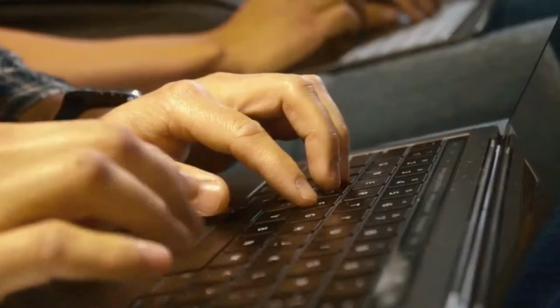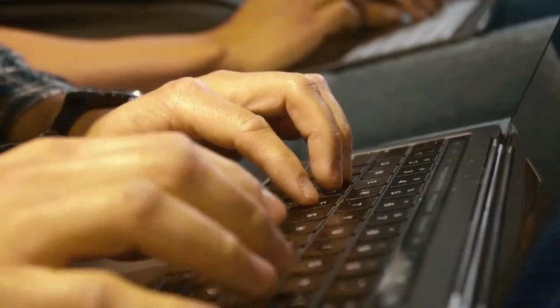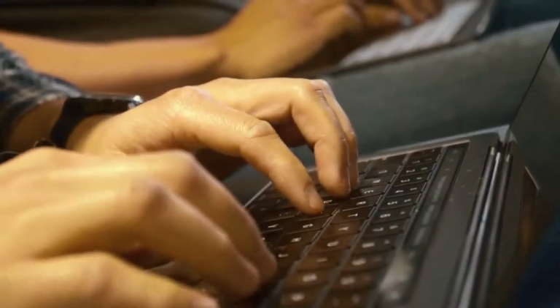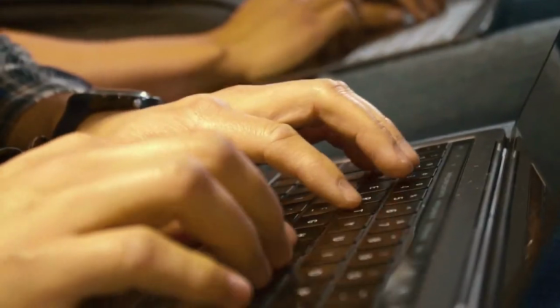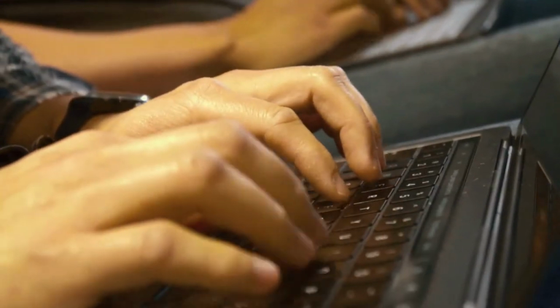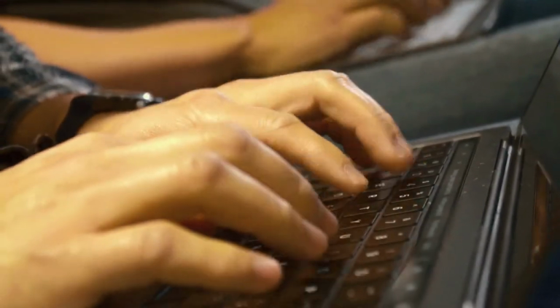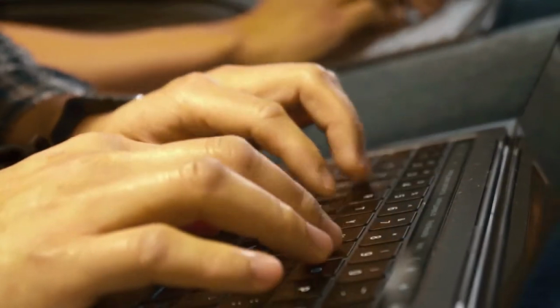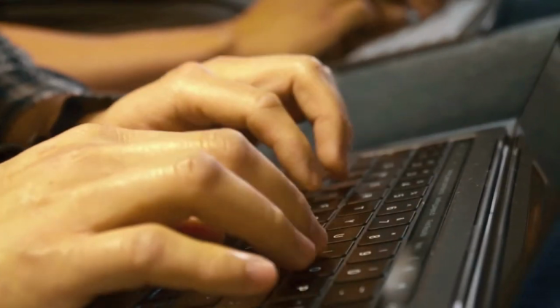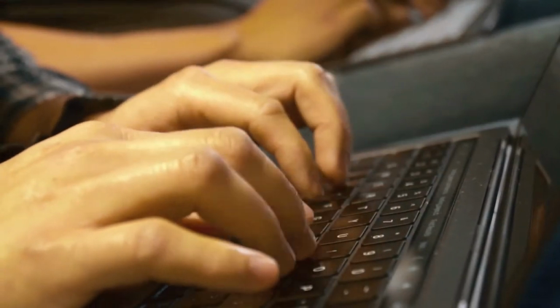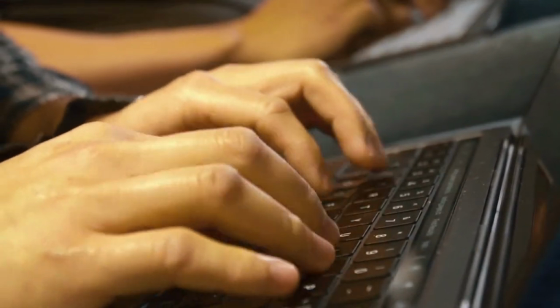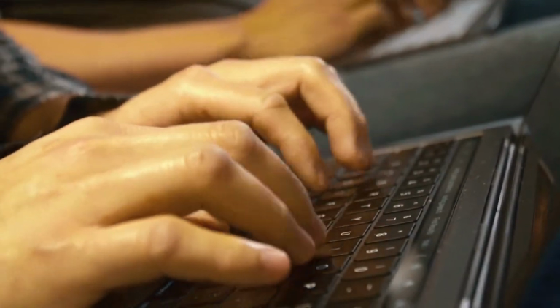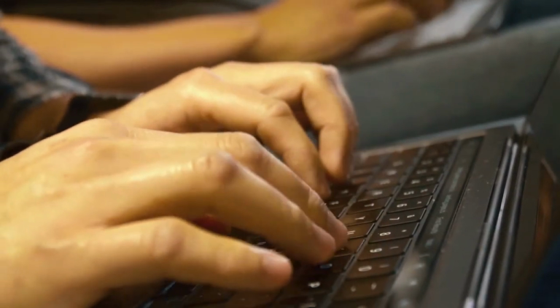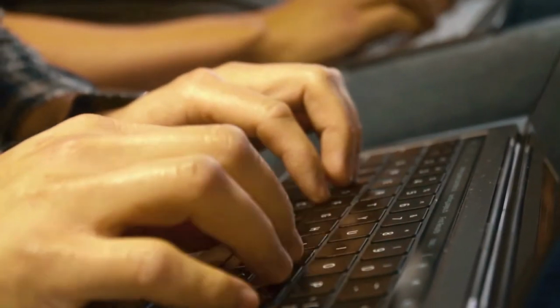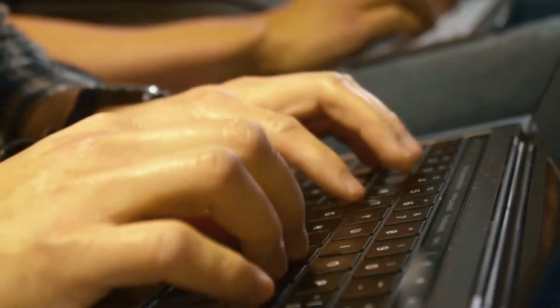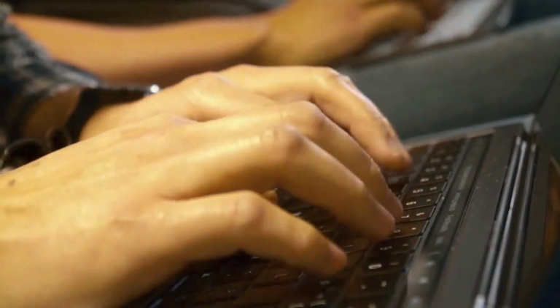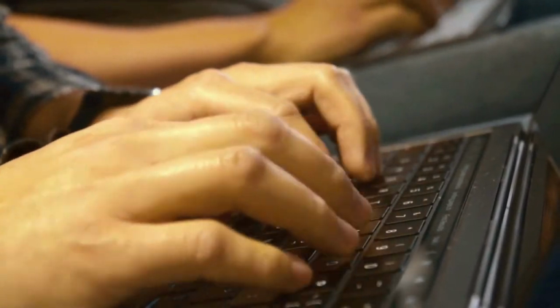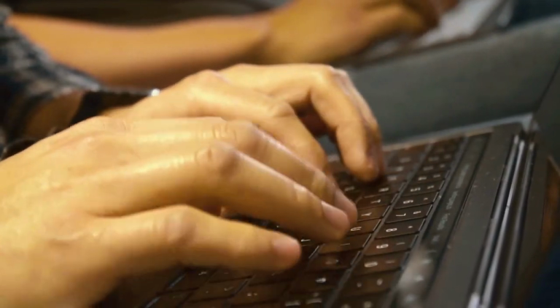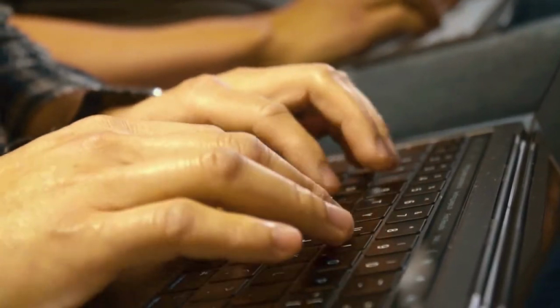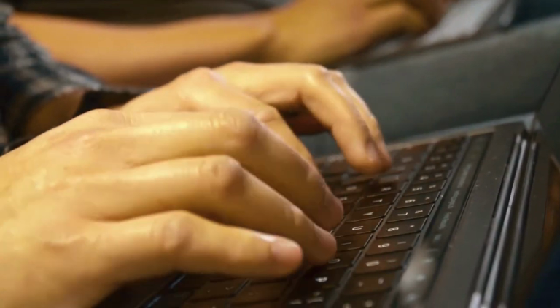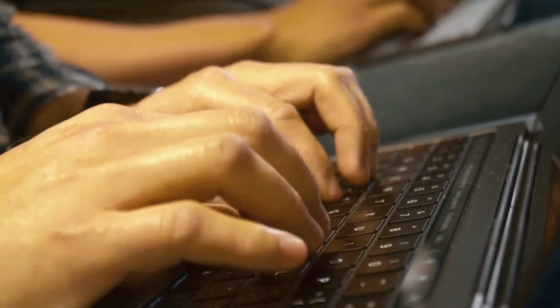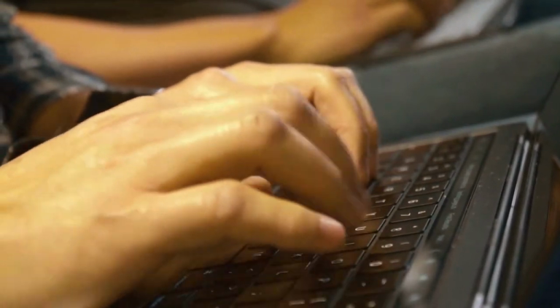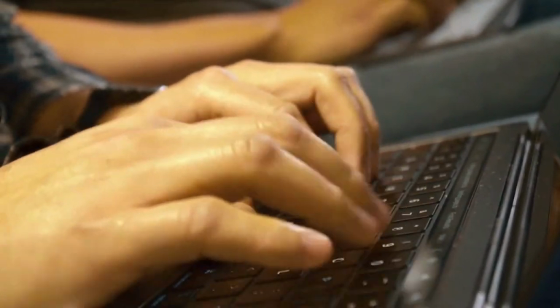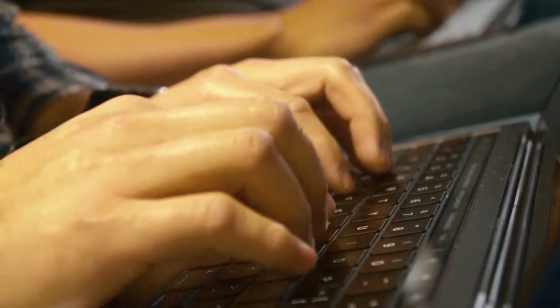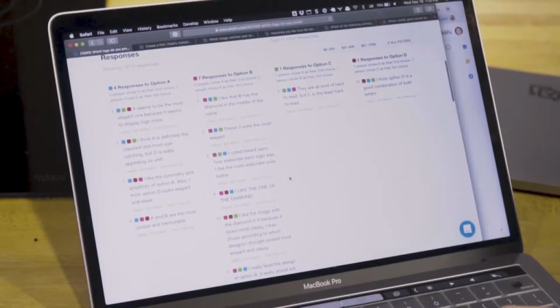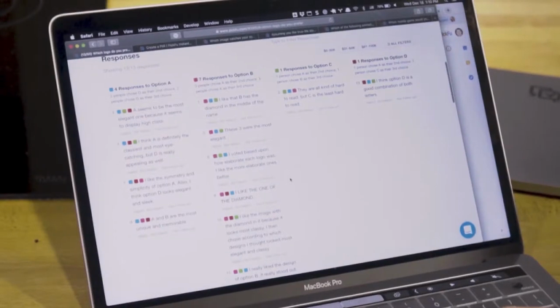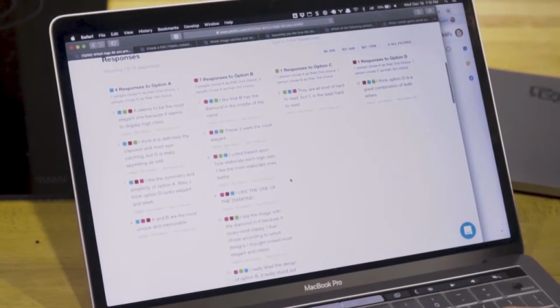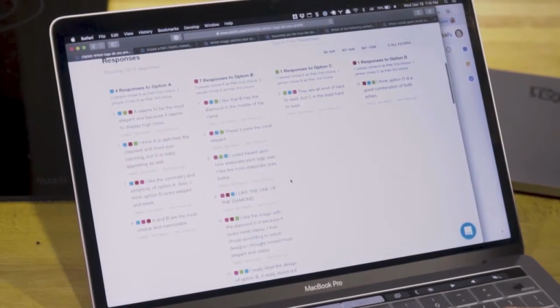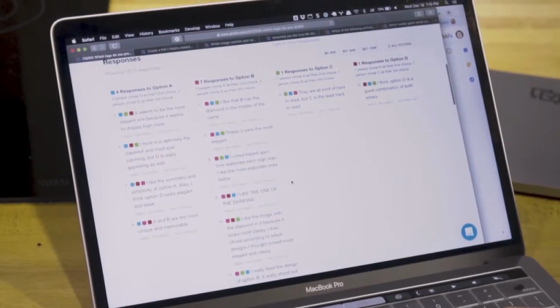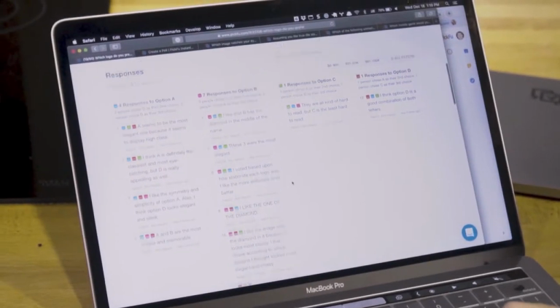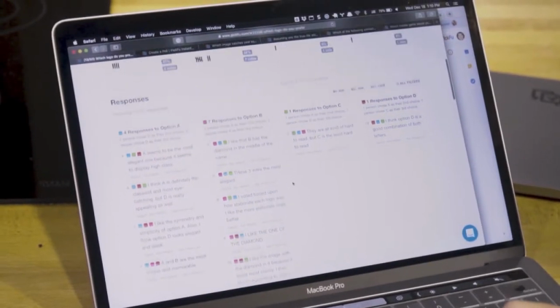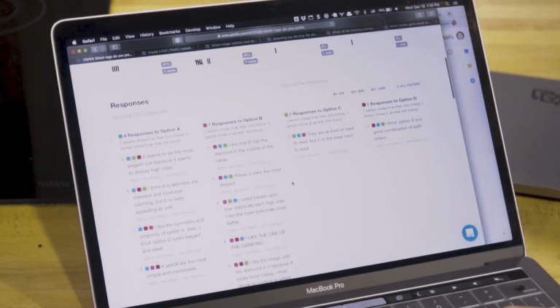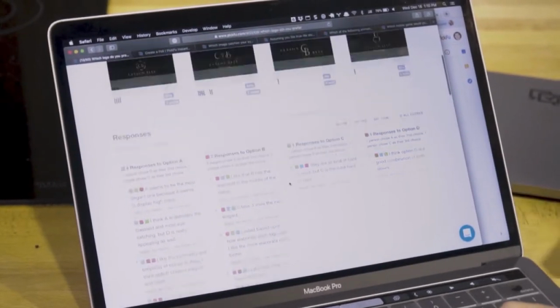The reason I use PickFu is because it gives me results within 15 minutes, so I can run a whole bunch of tests in a short period of time.